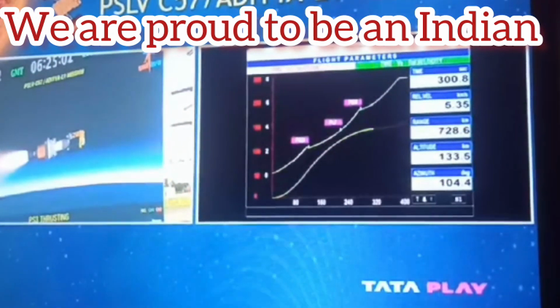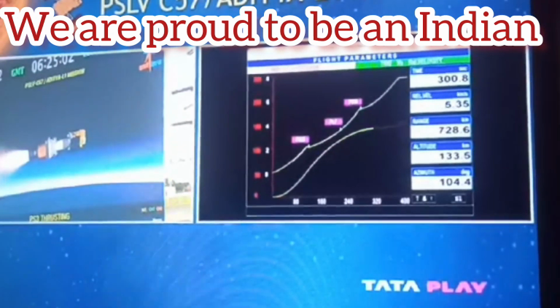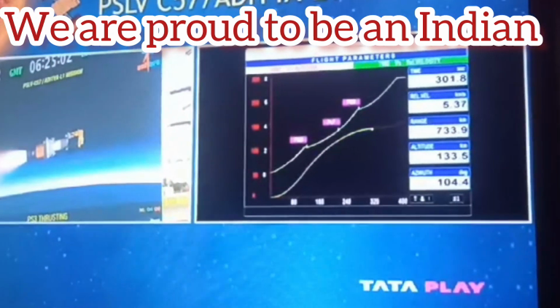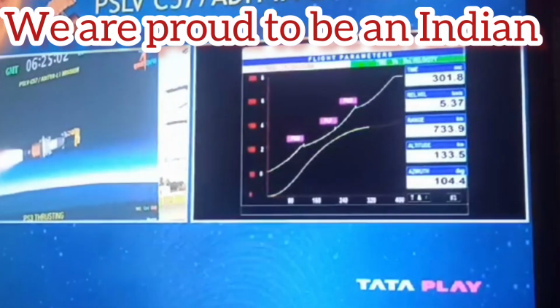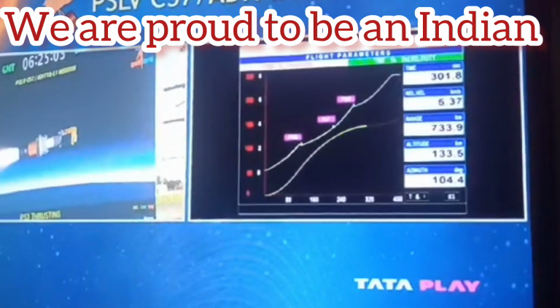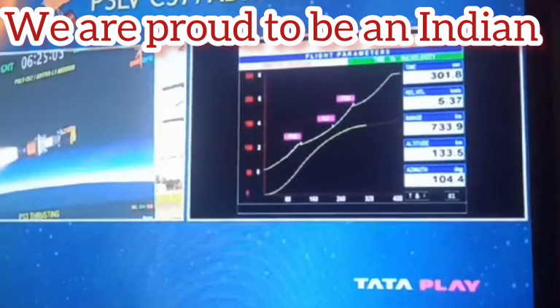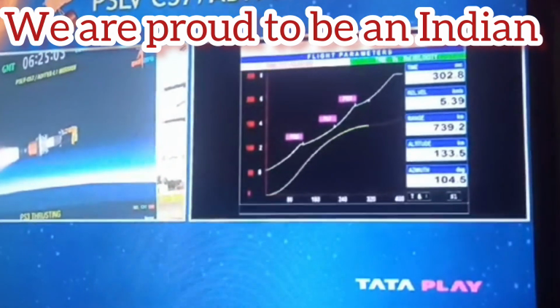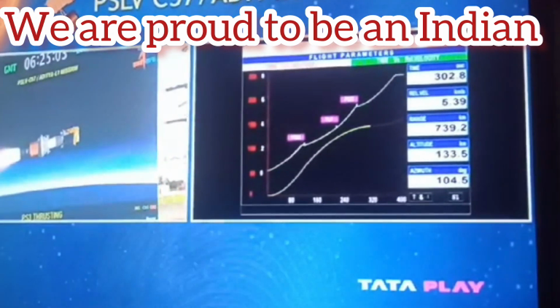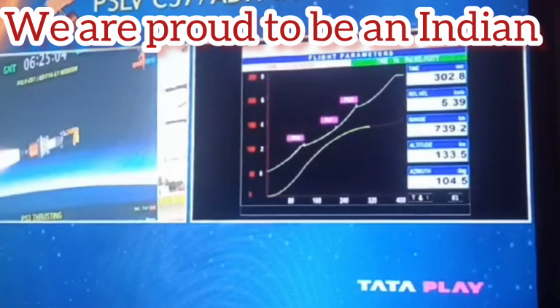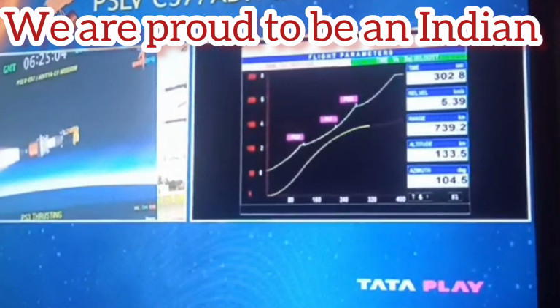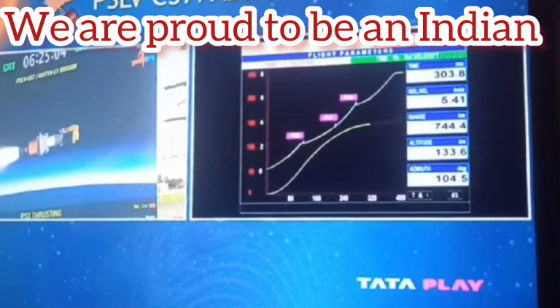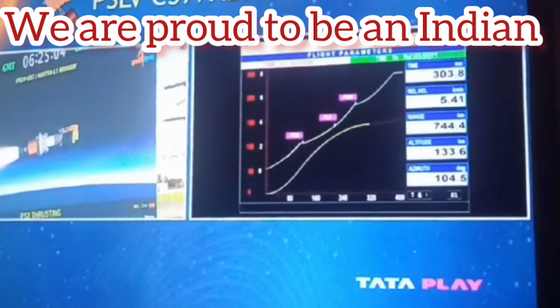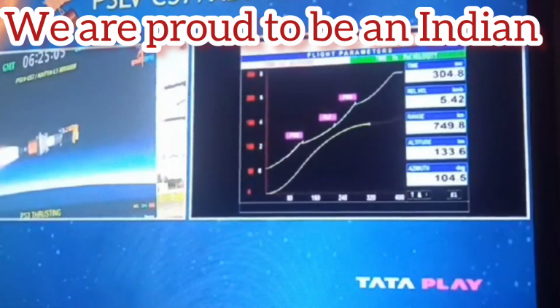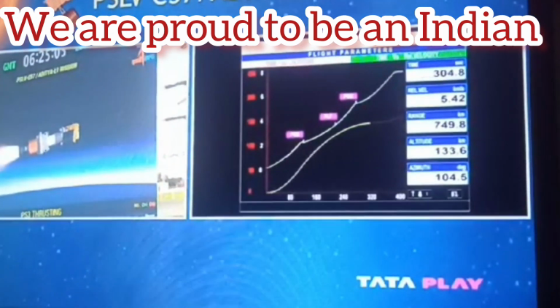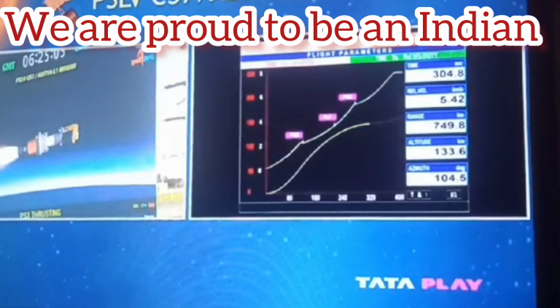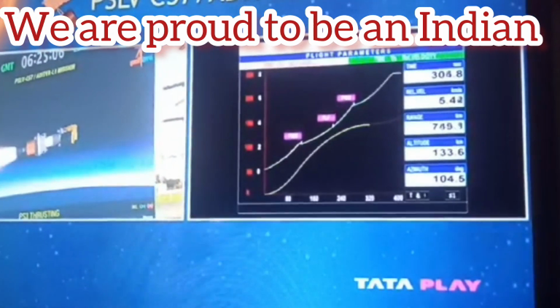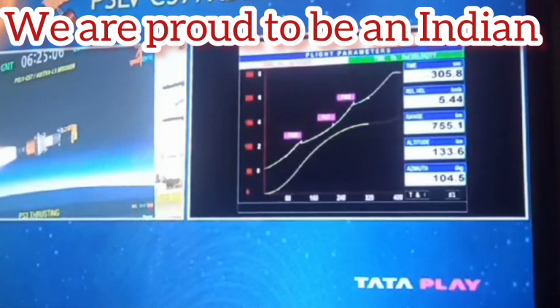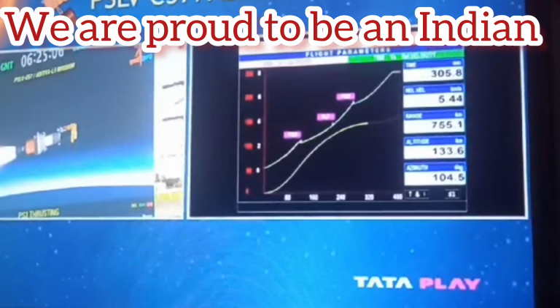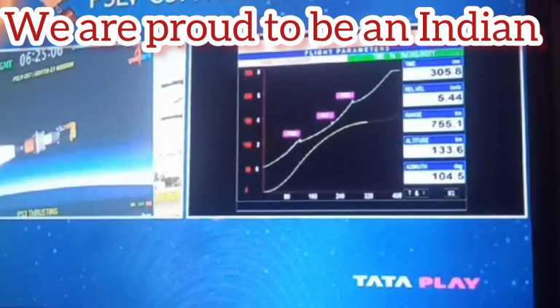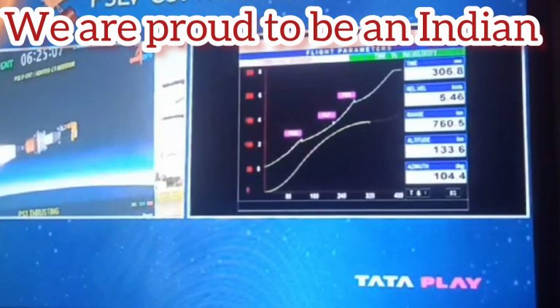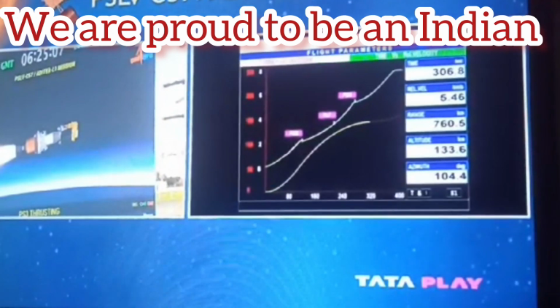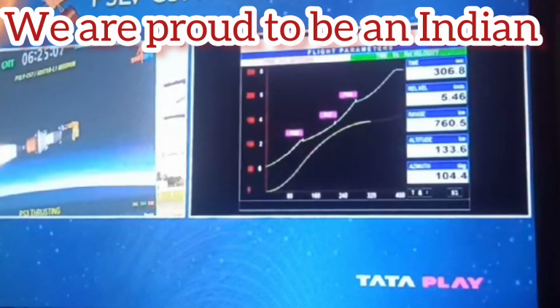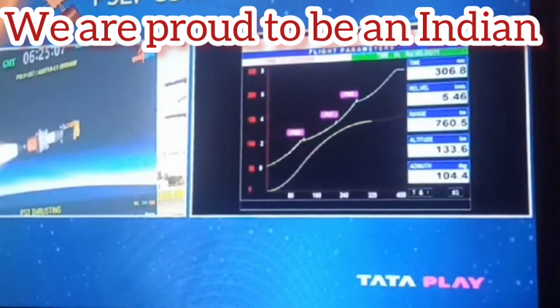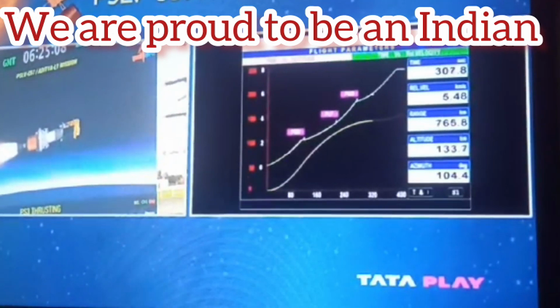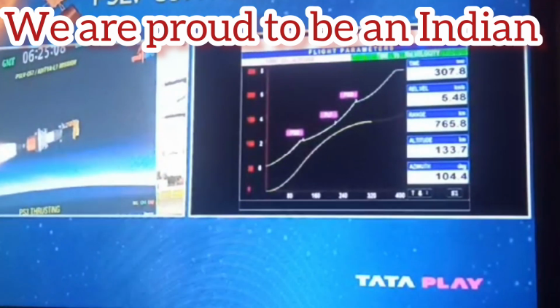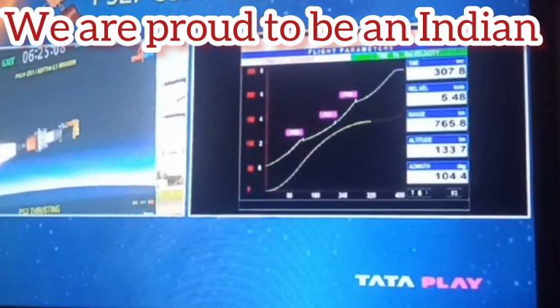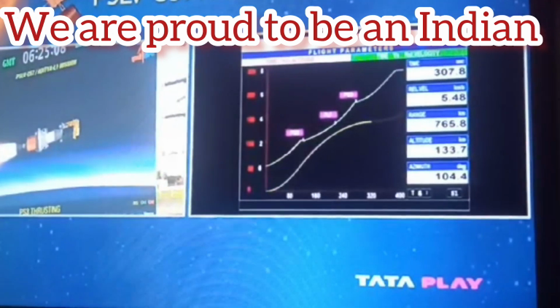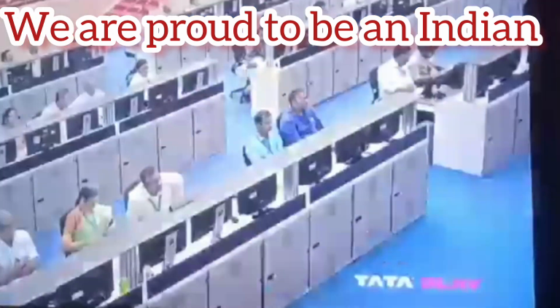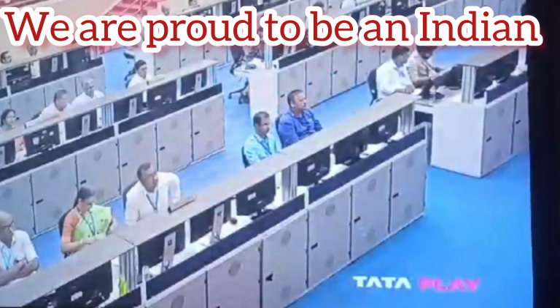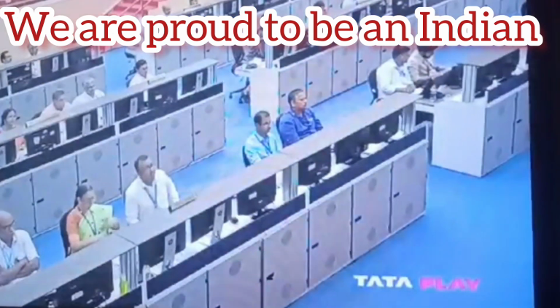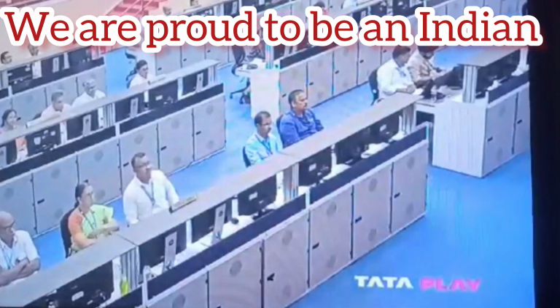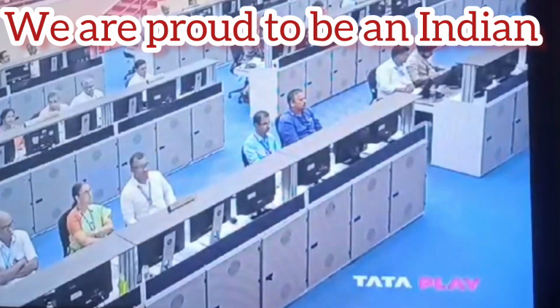The current velocity is approximately 7.5 to 7.6 km per second, five minutes past the launch time.